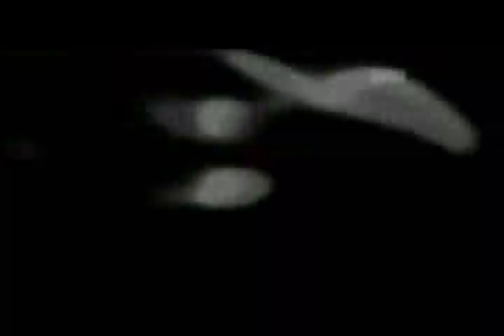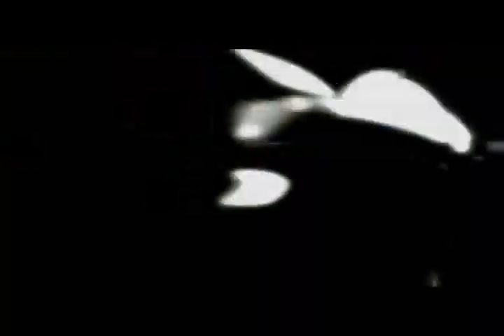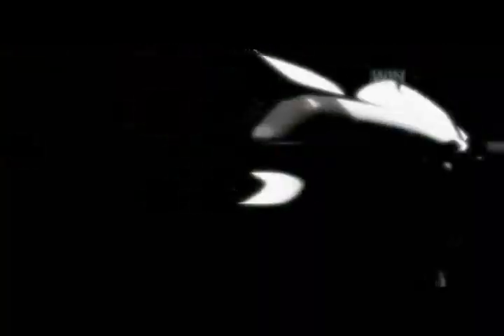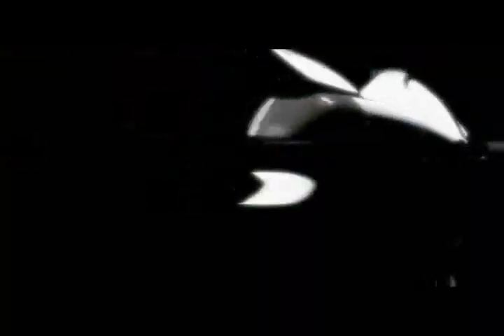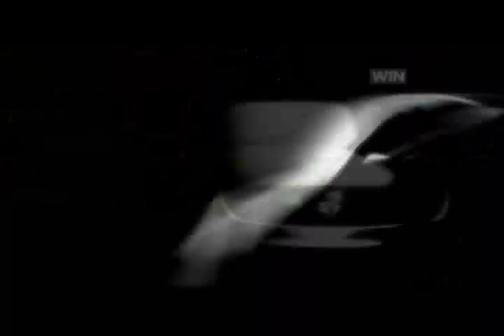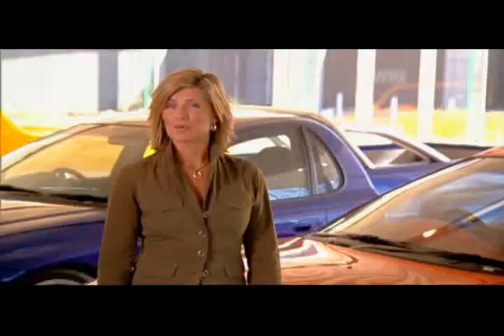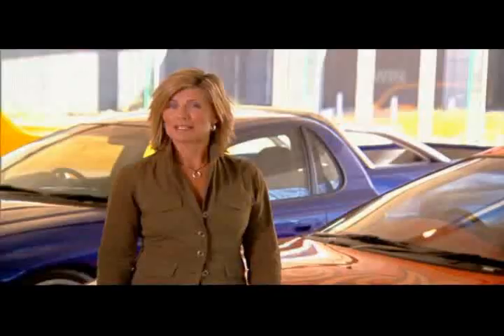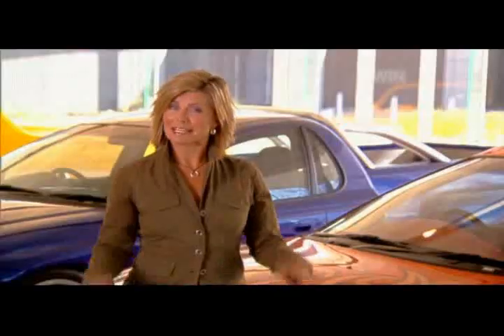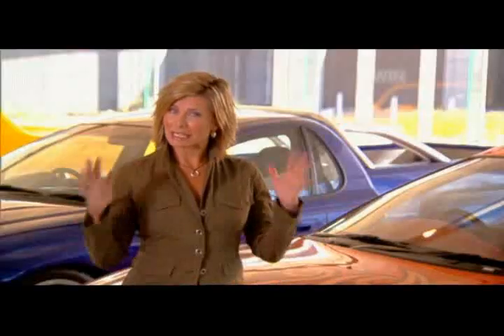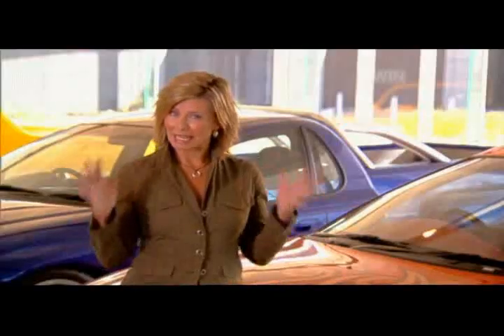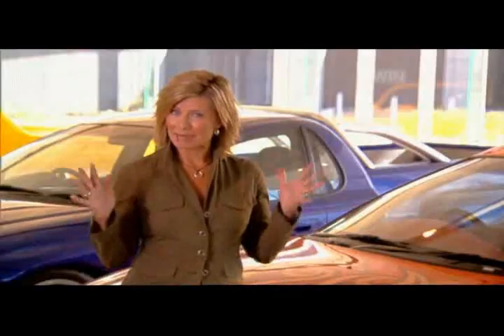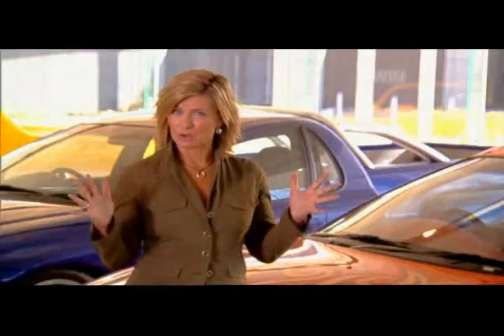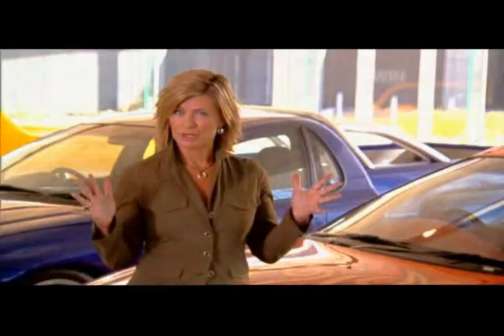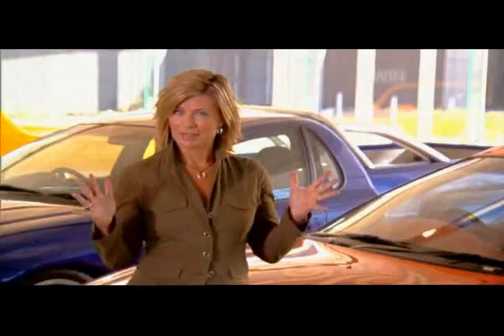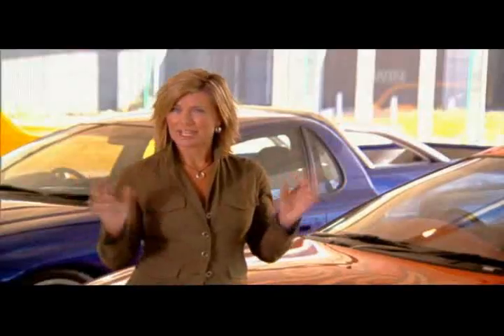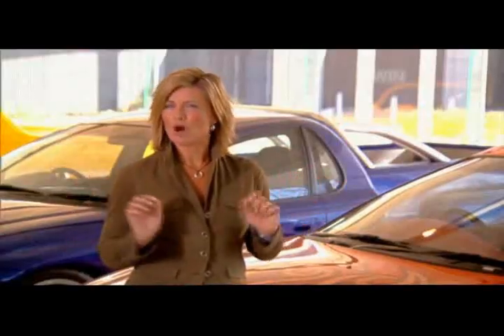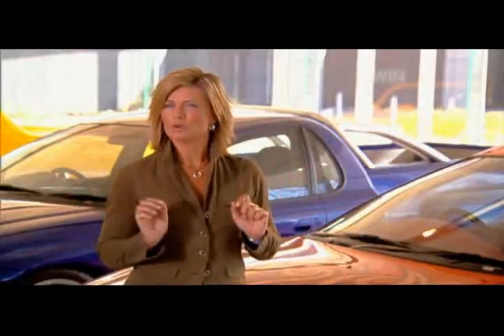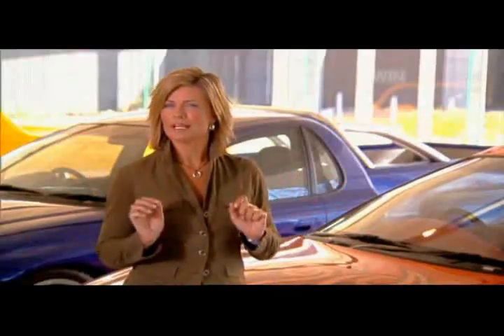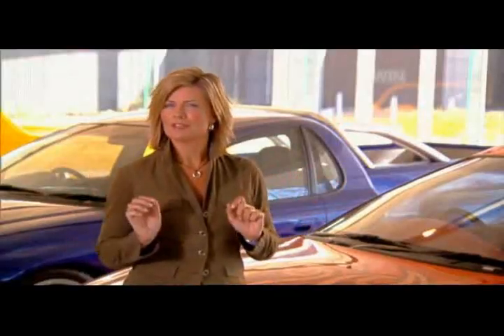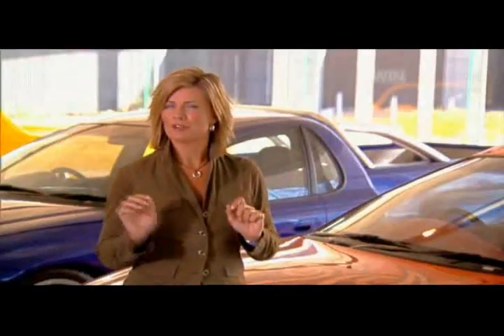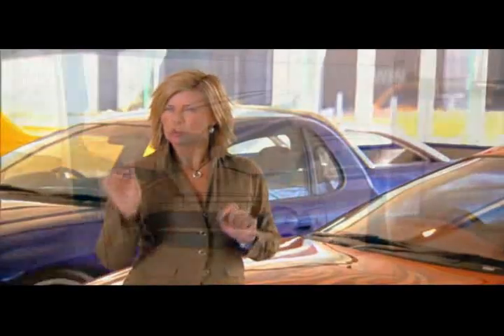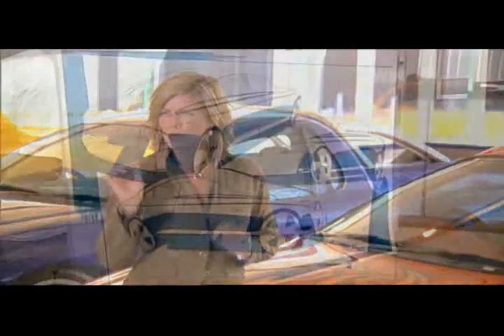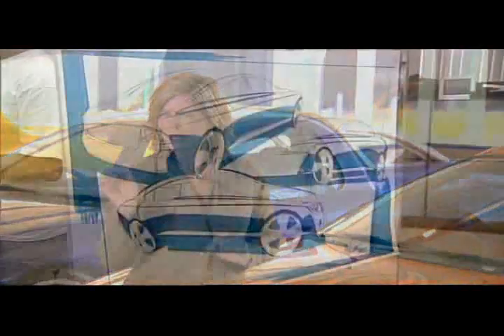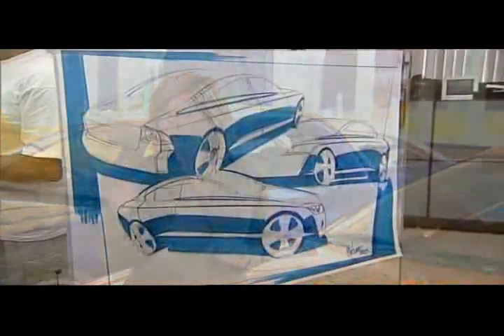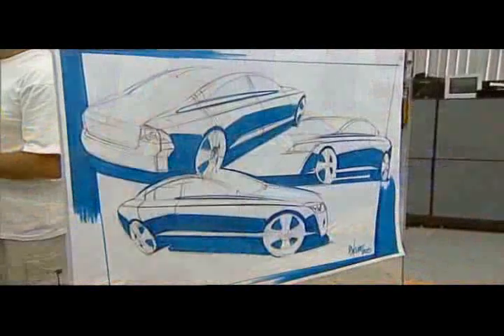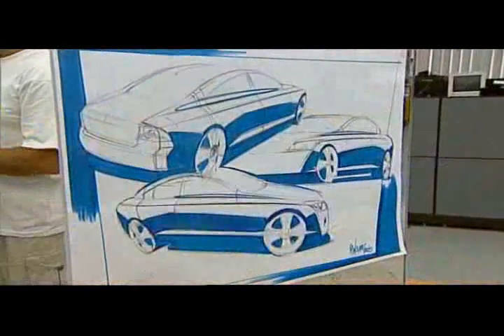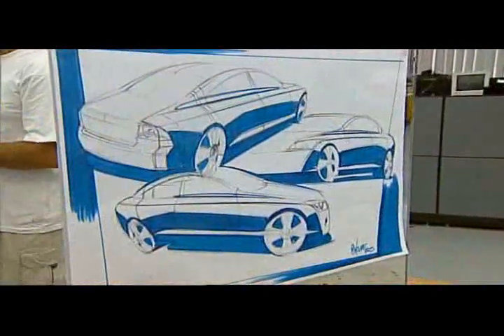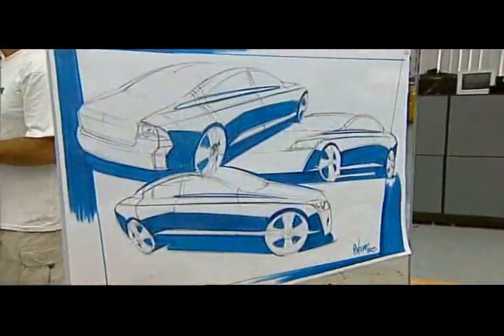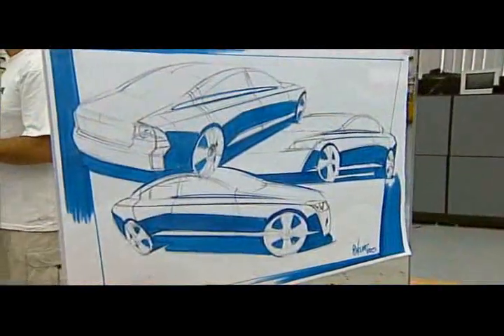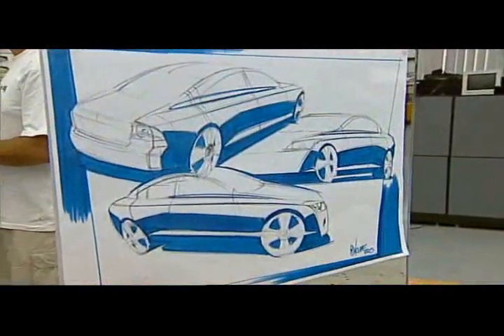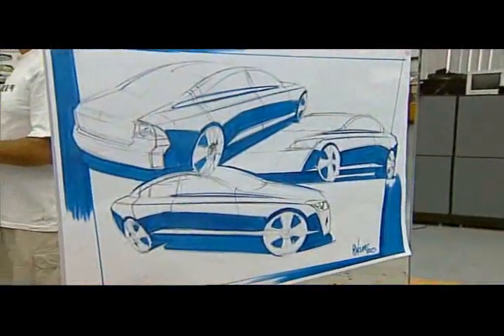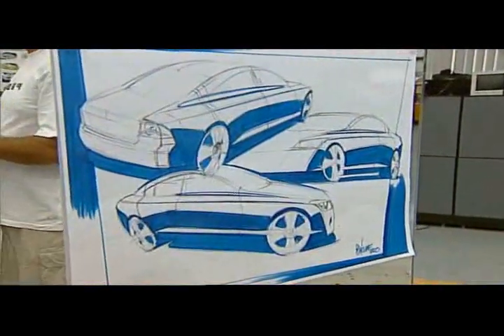After the break, we see the clay model that gives Holden its first real look at the new car.